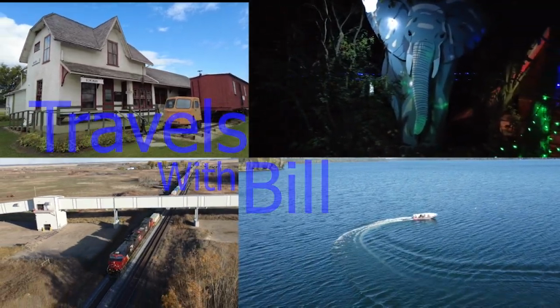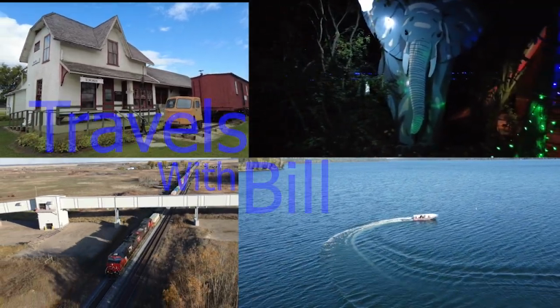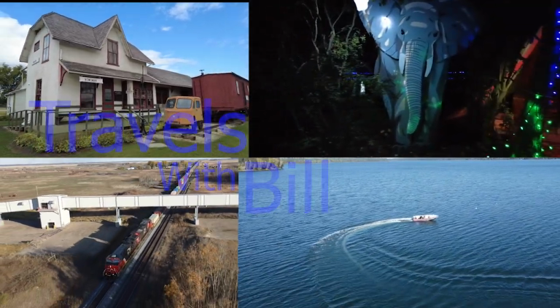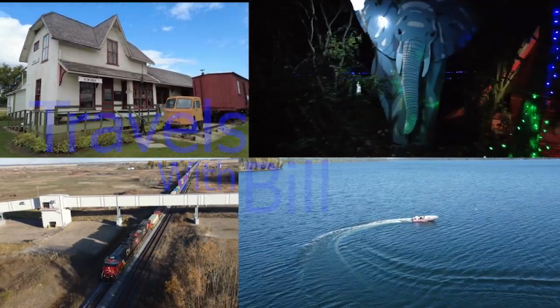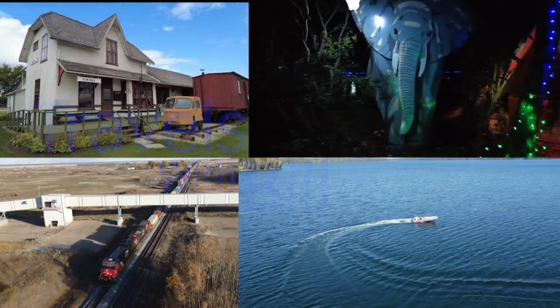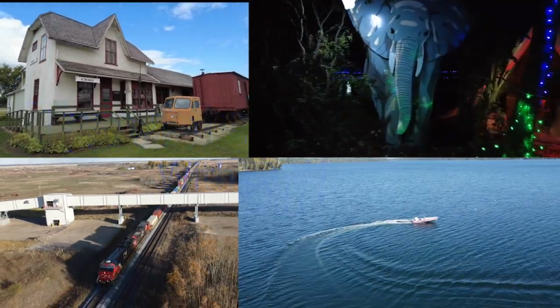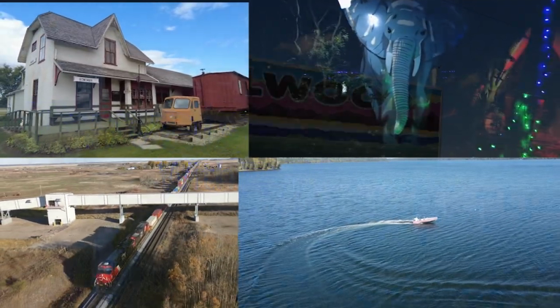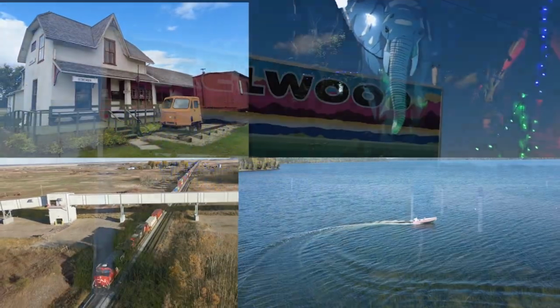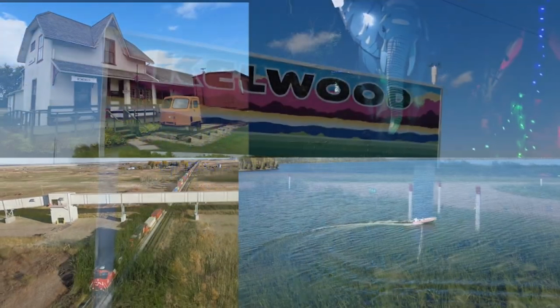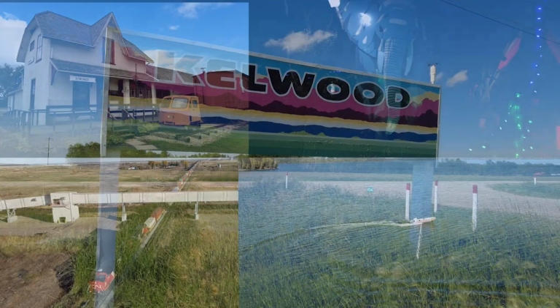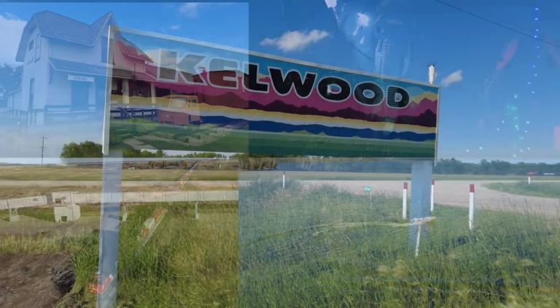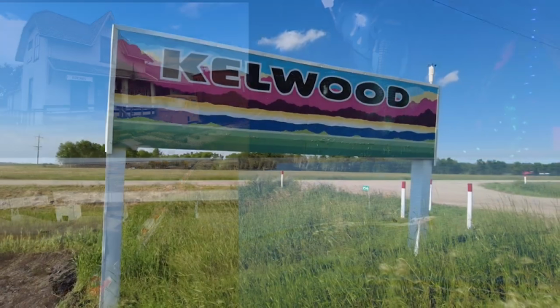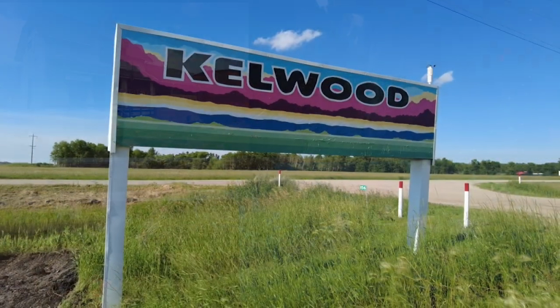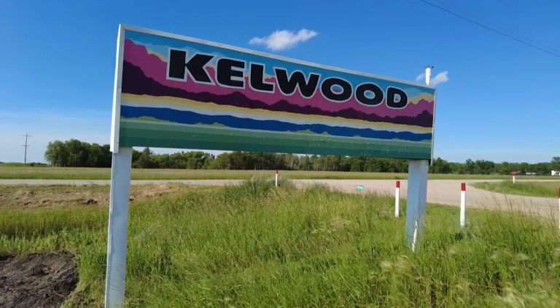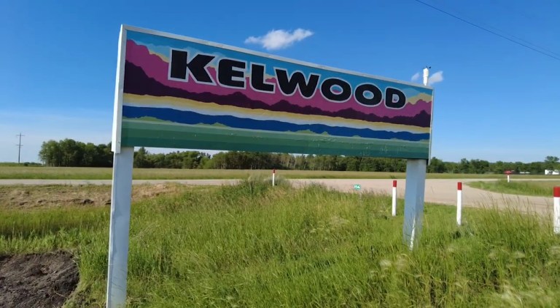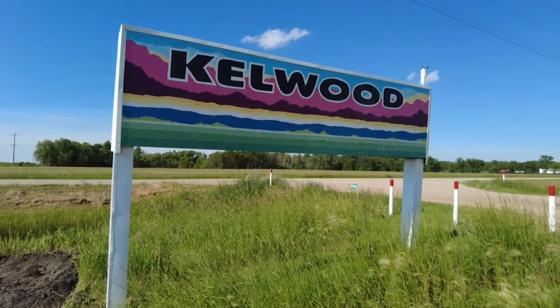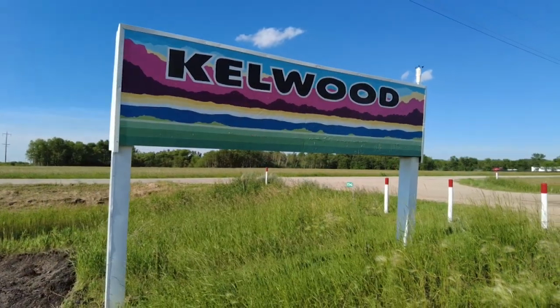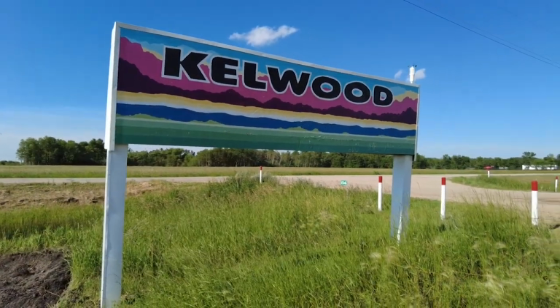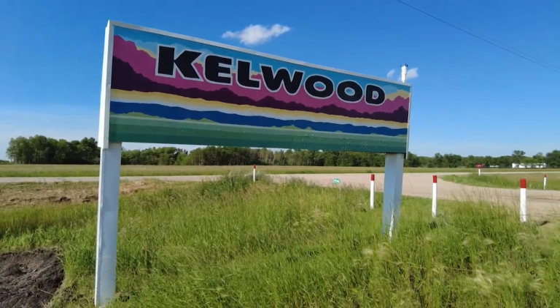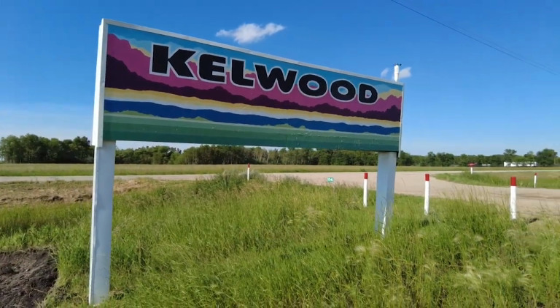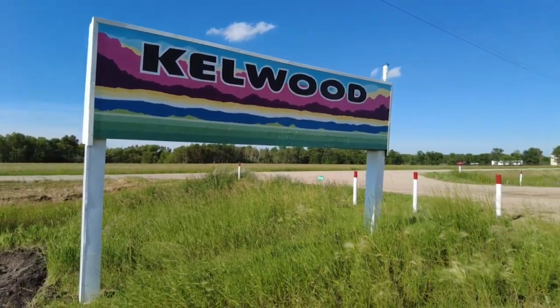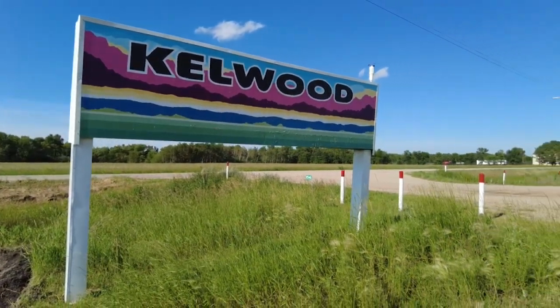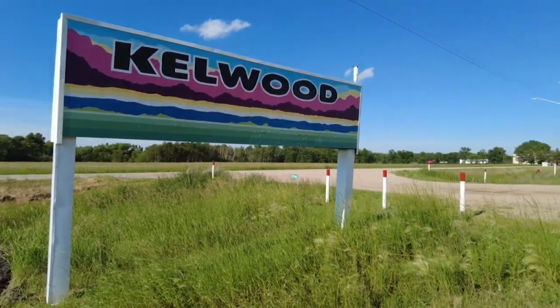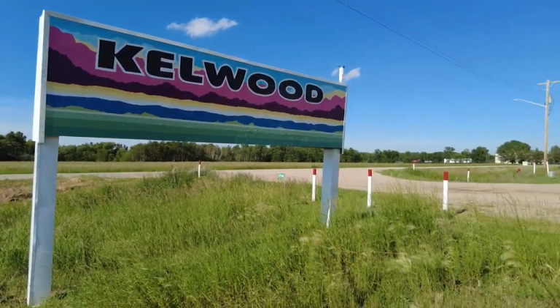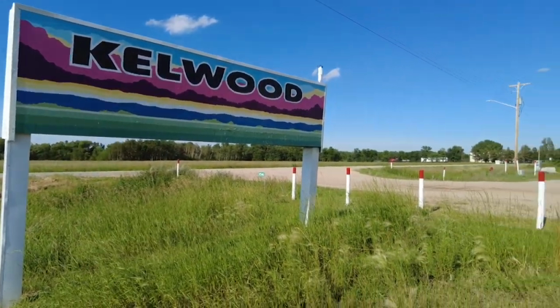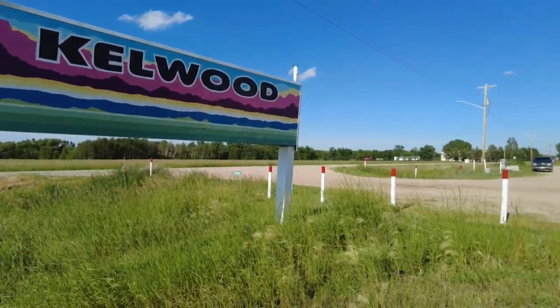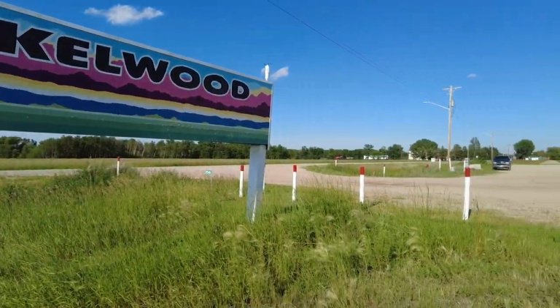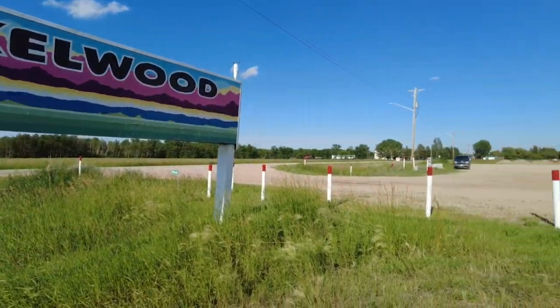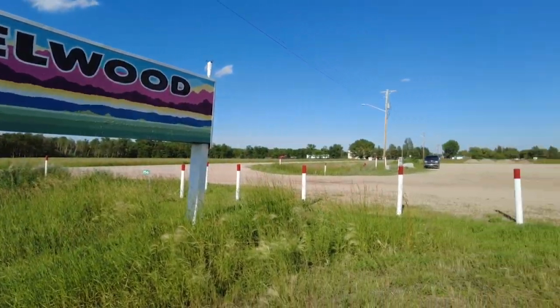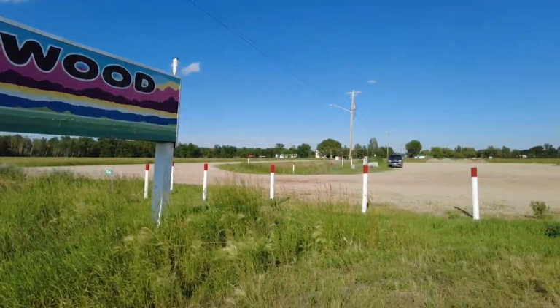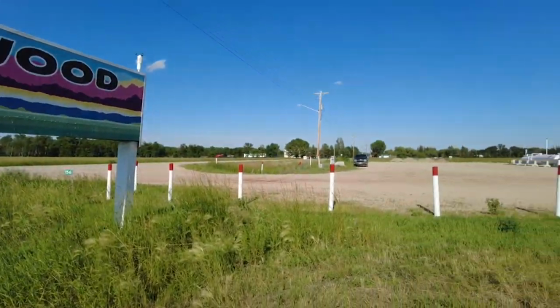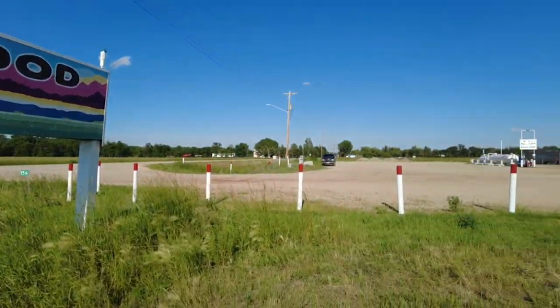On this episode of Travels with Bill, we're in Kelwood, Manitoba, checking out the Kelwood Barn.